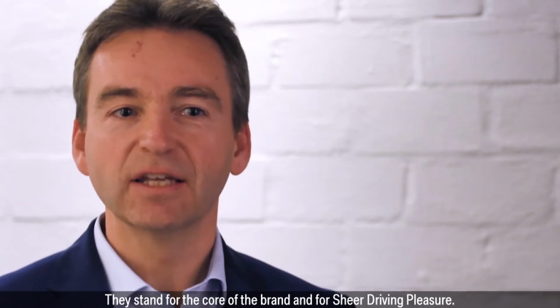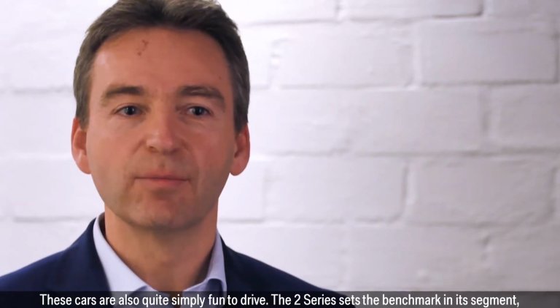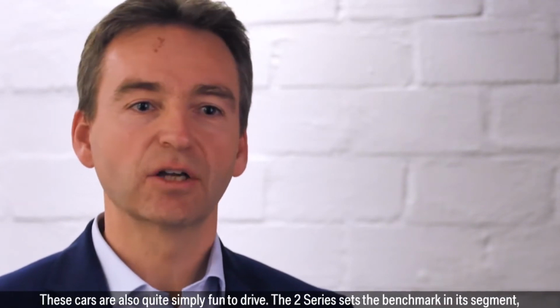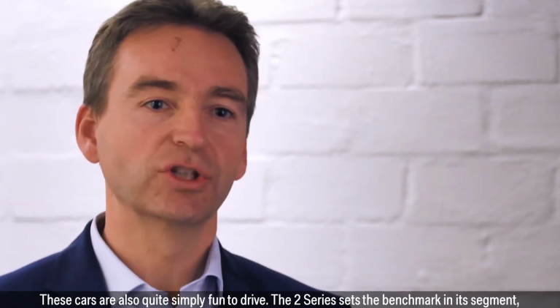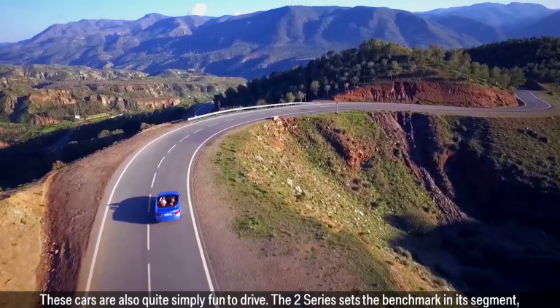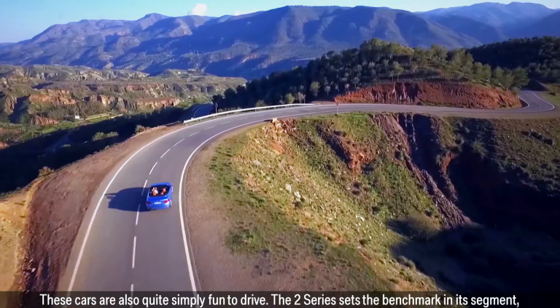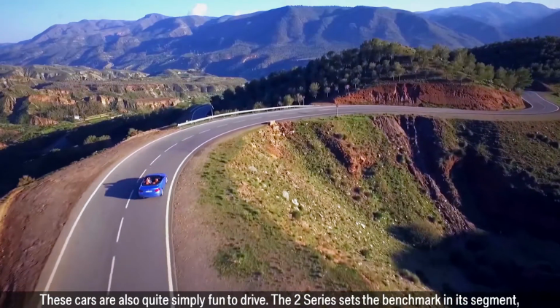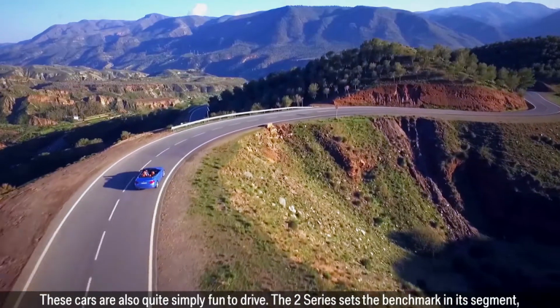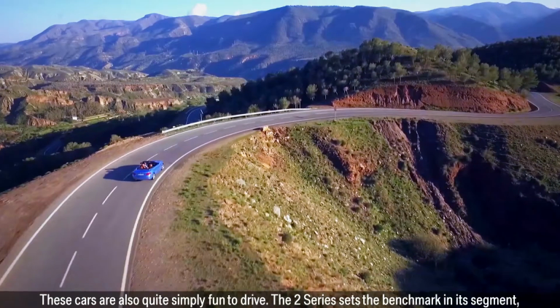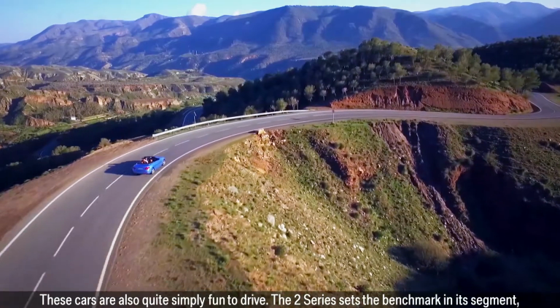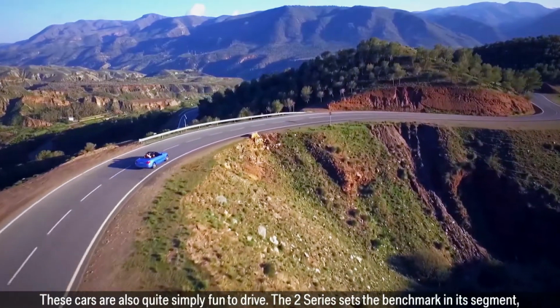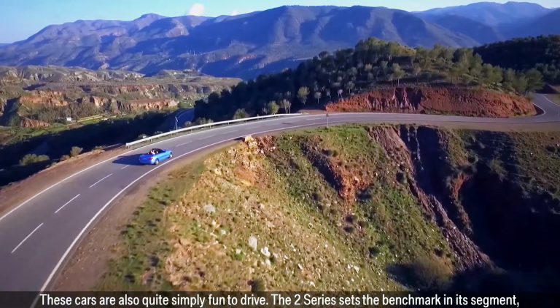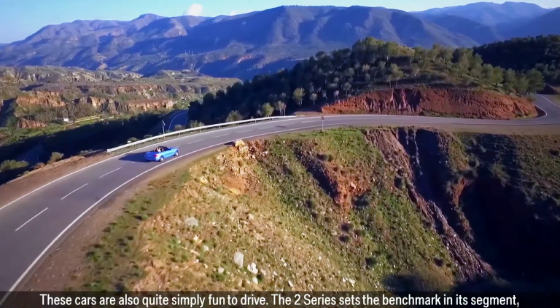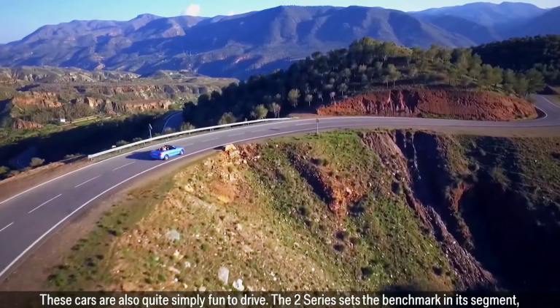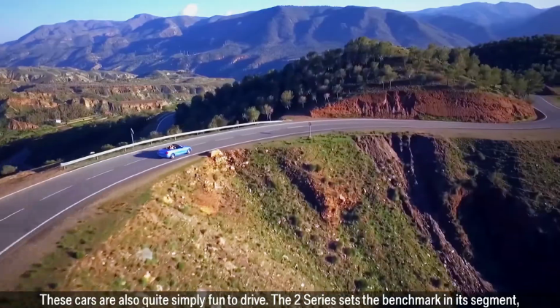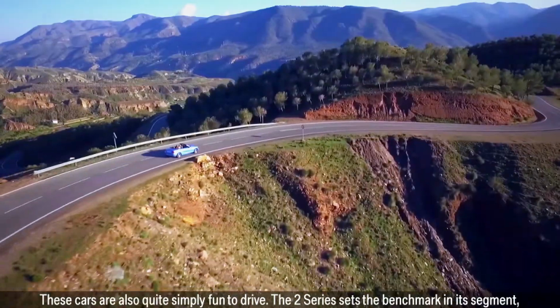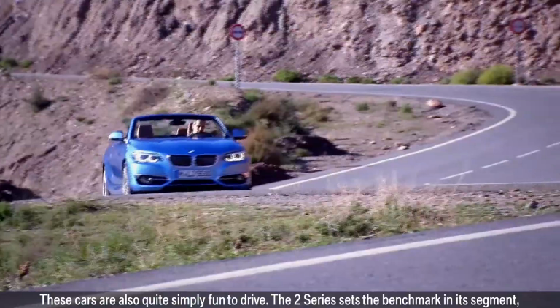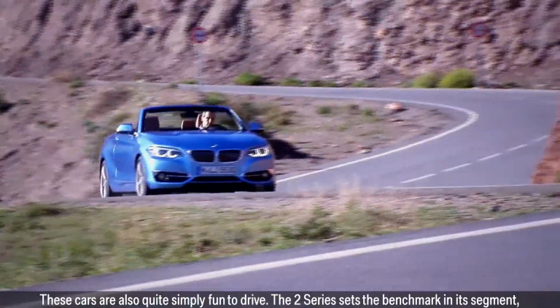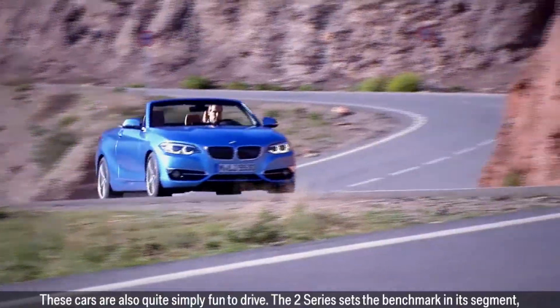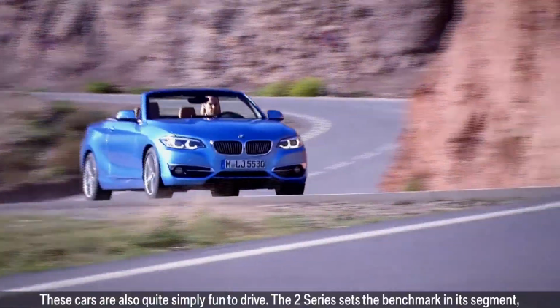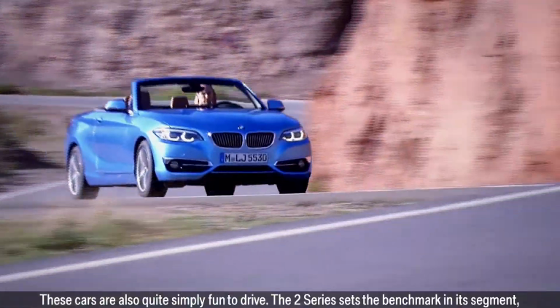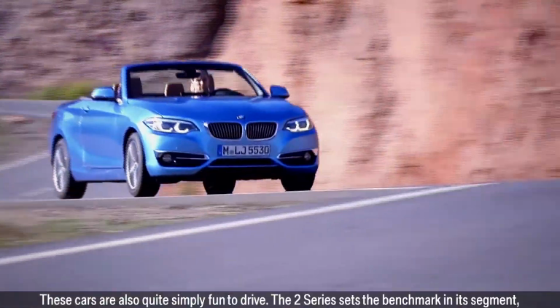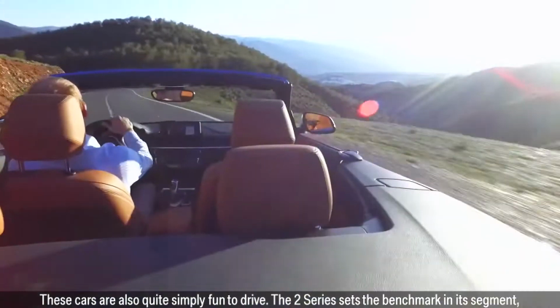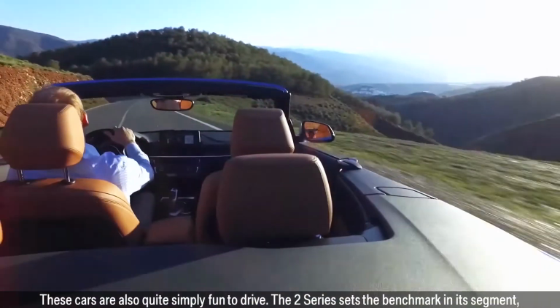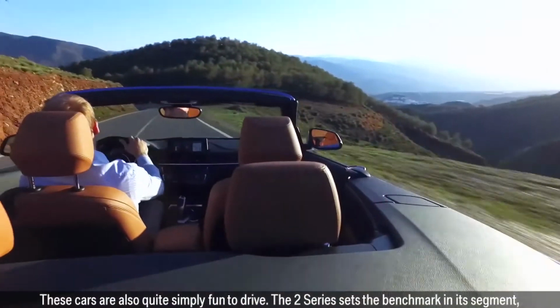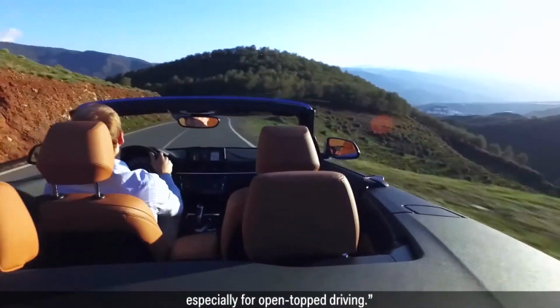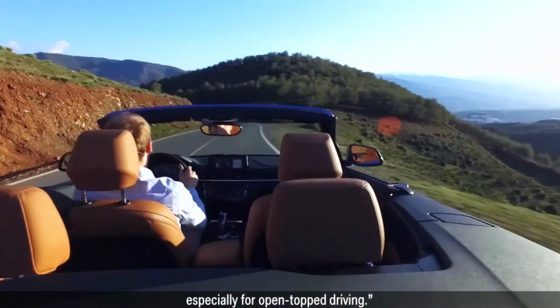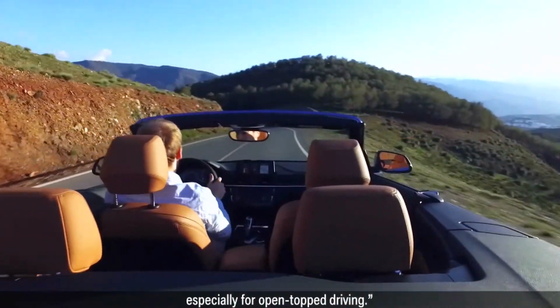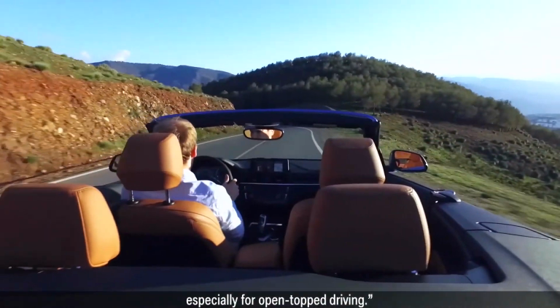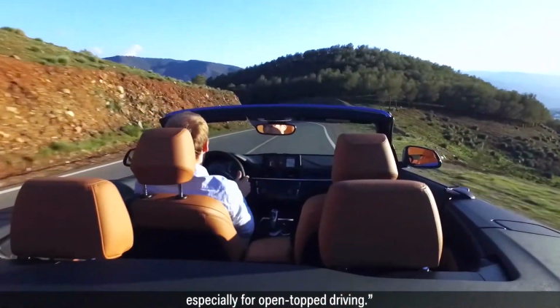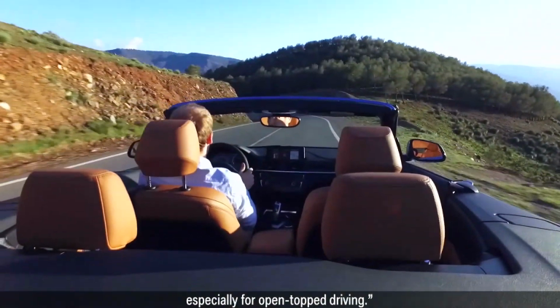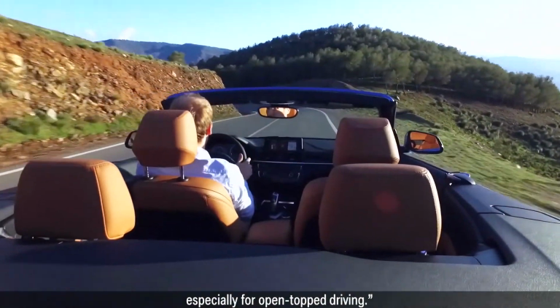These cars are also quite simply fun to drive. The 2 Series sets the benchmark in its segment, especially for open-top driving.